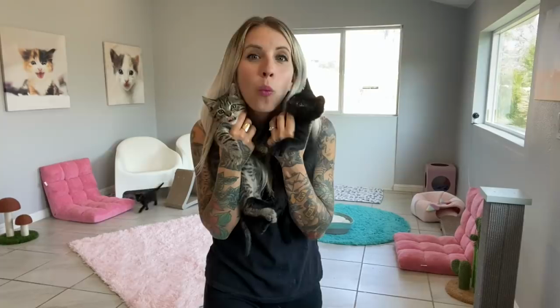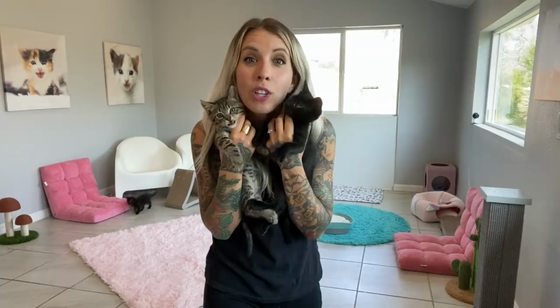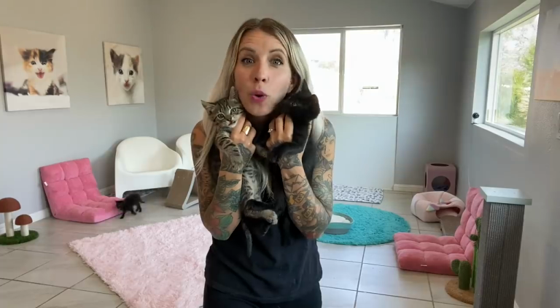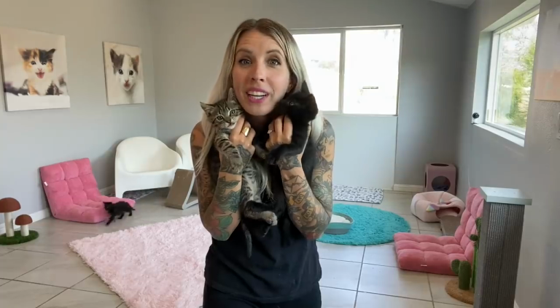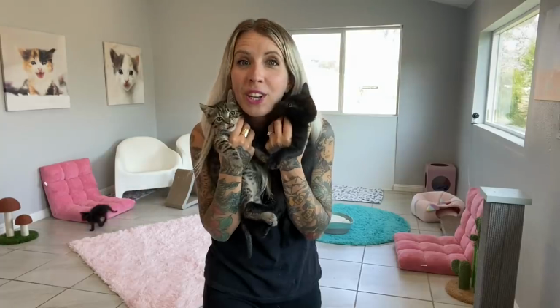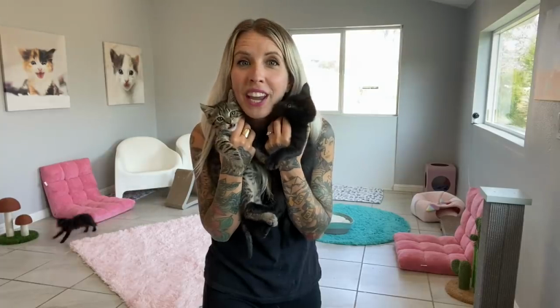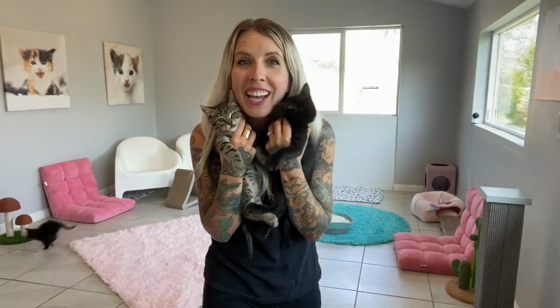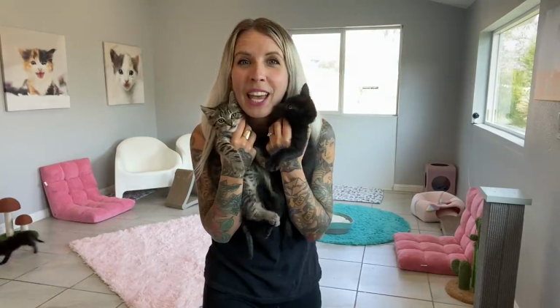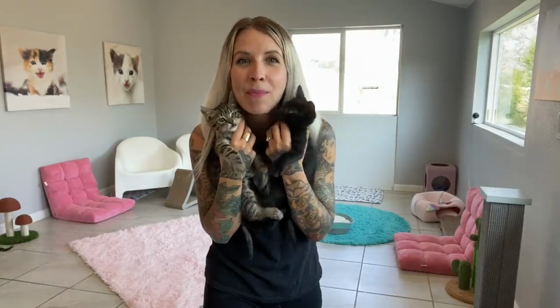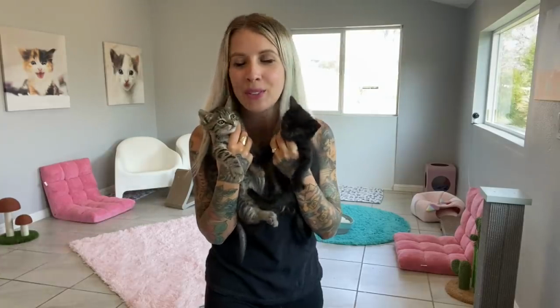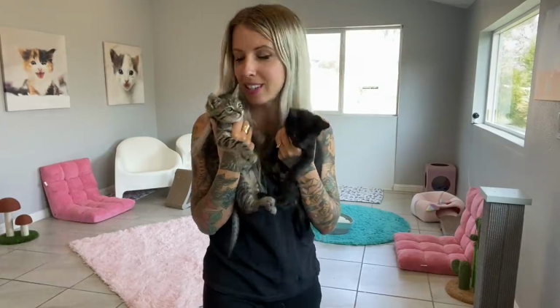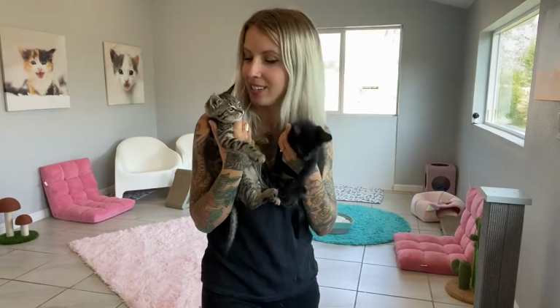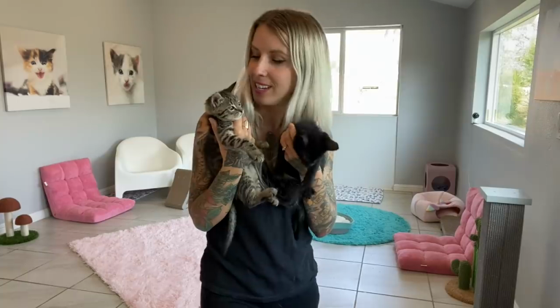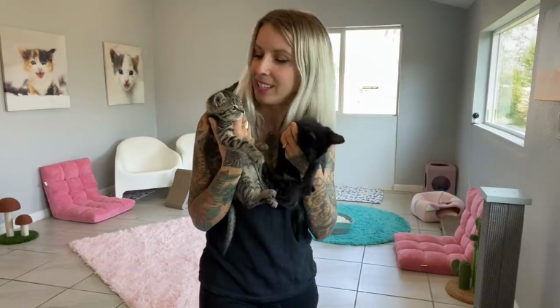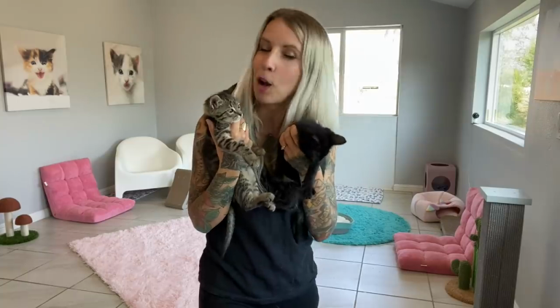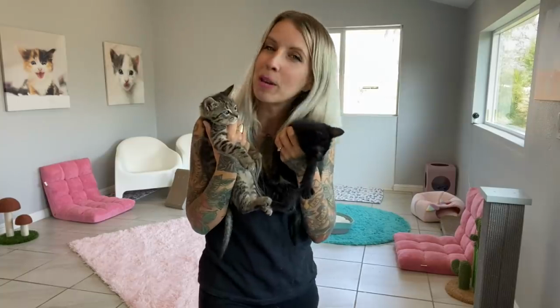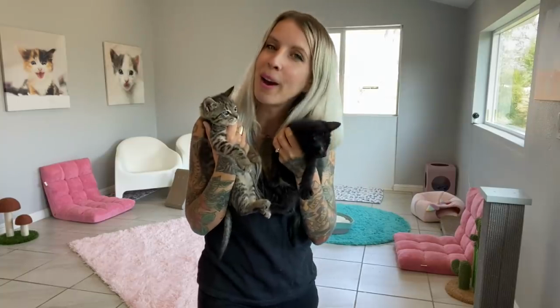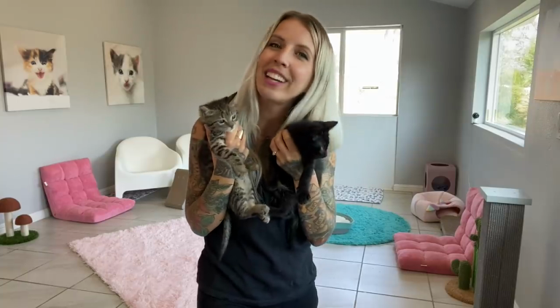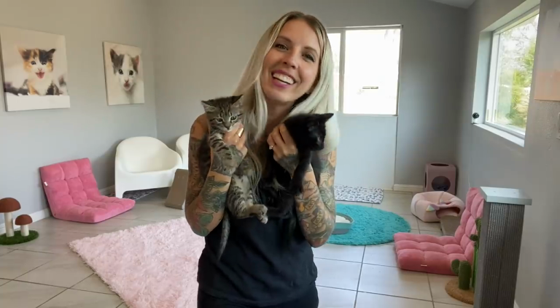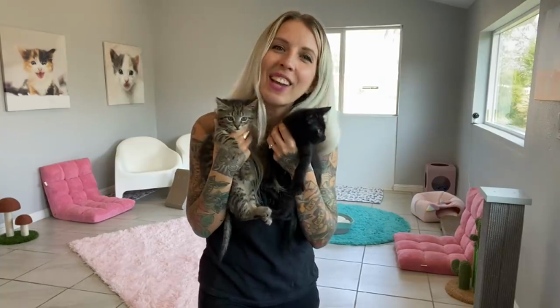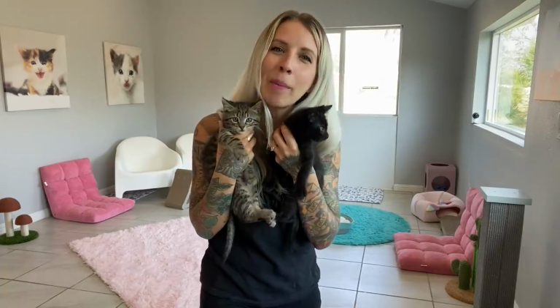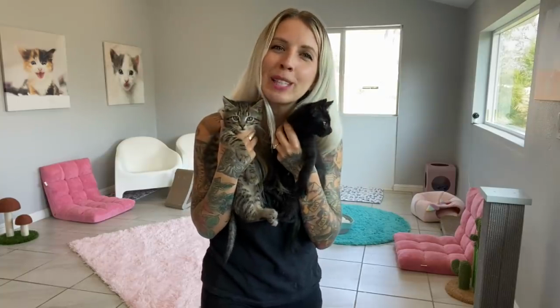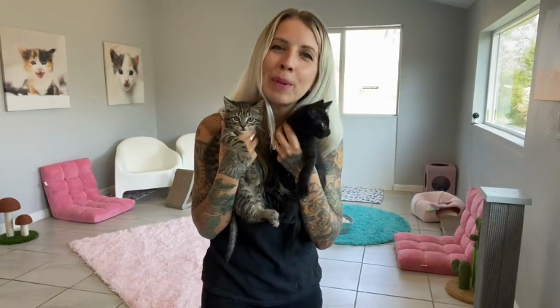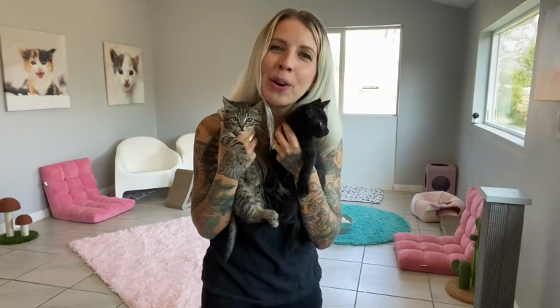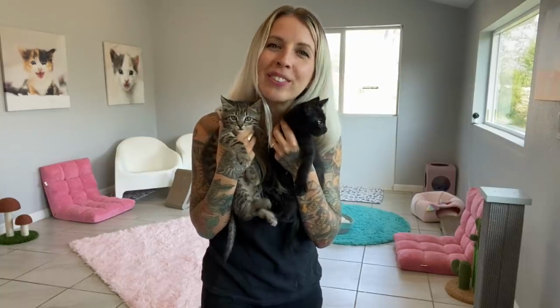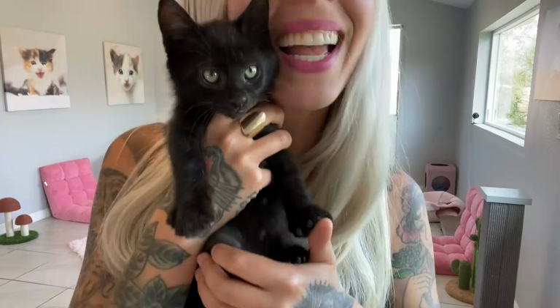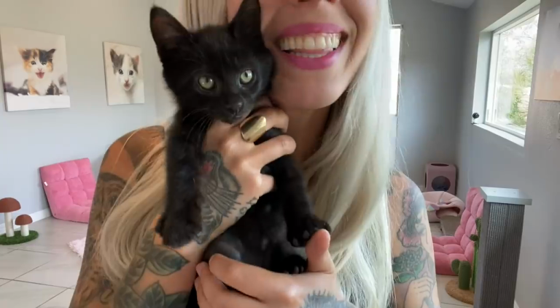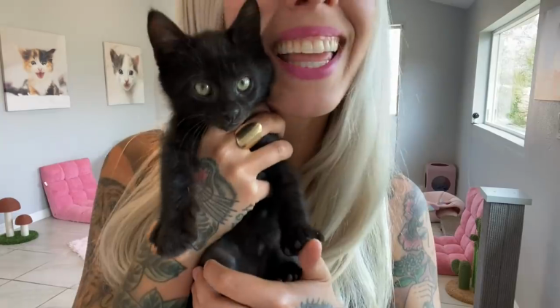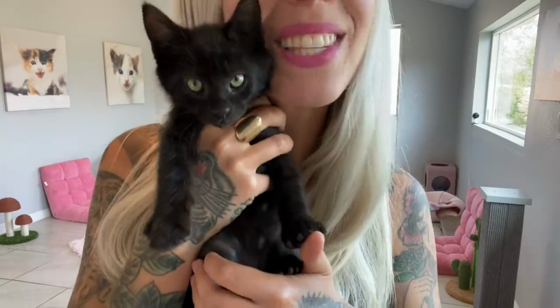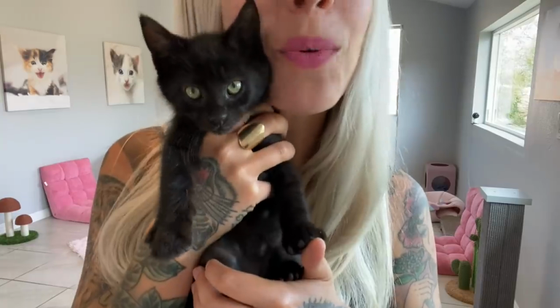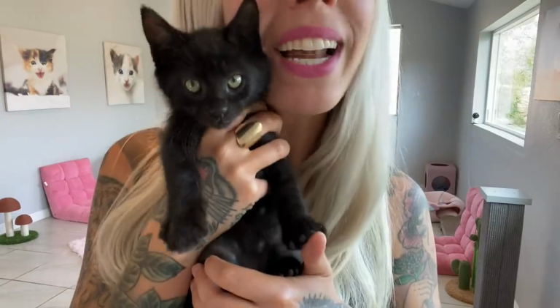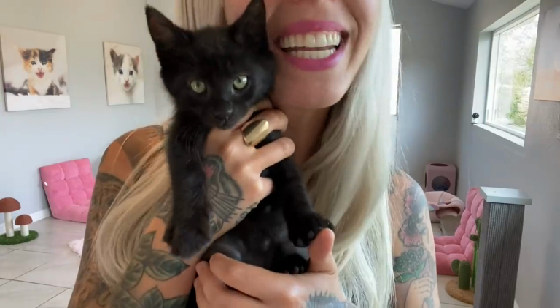Which toy does your cat like the most? Tell me about it in the comments below. Thanks for watching!